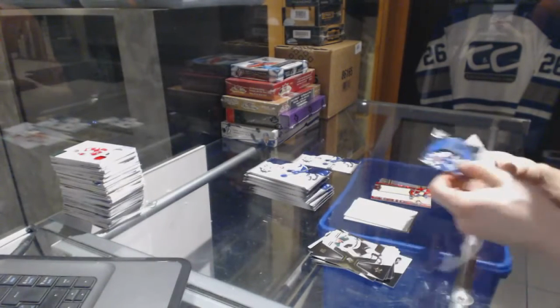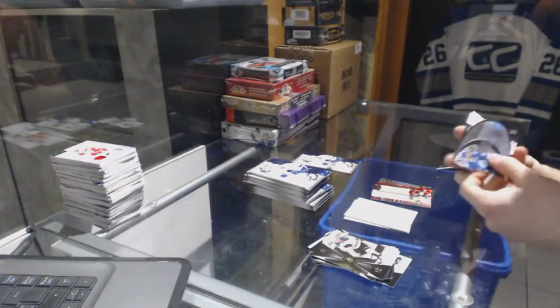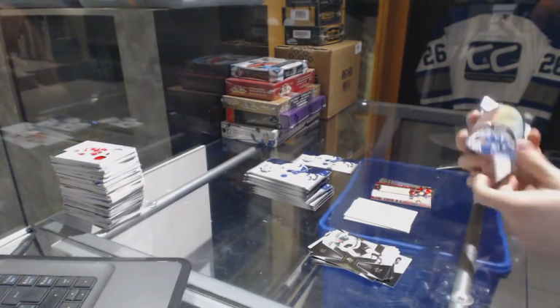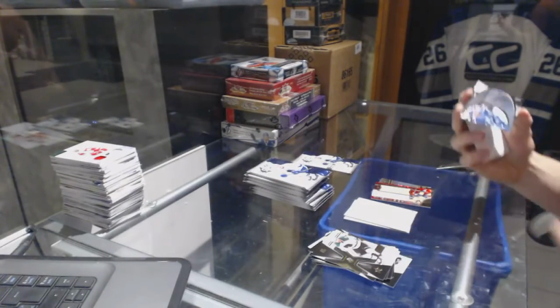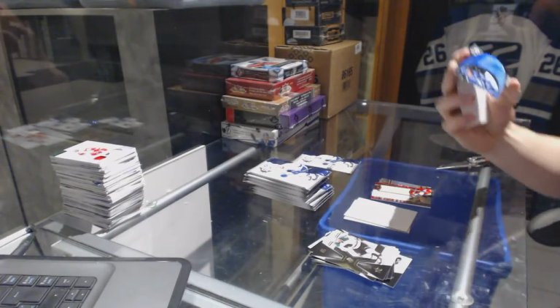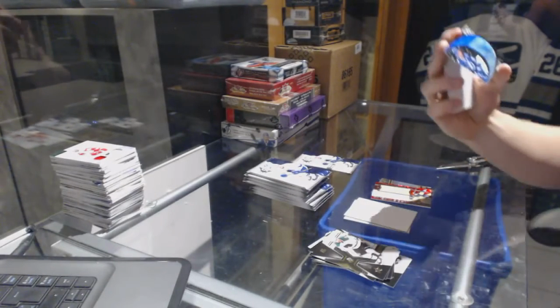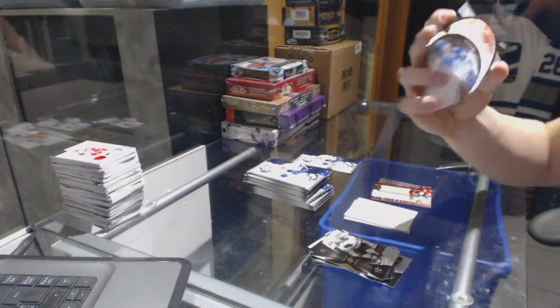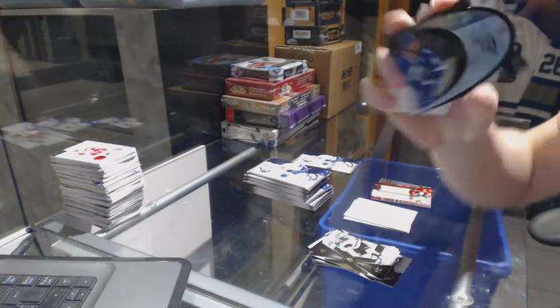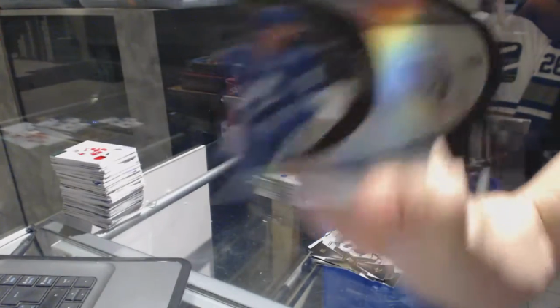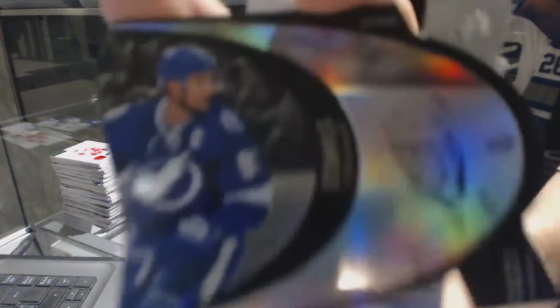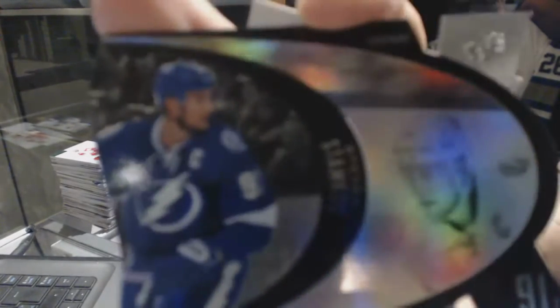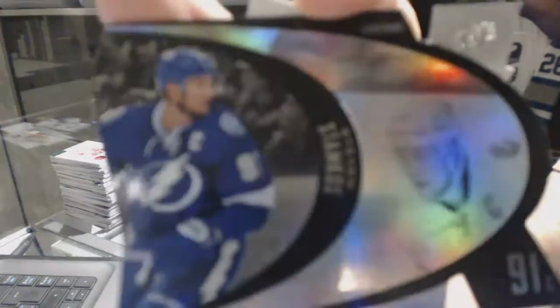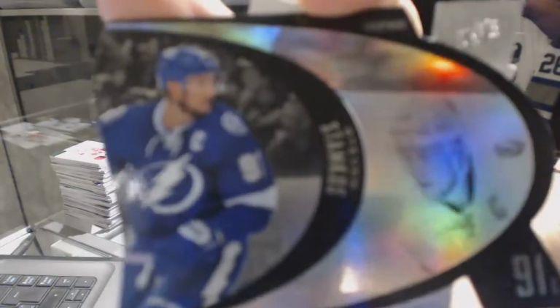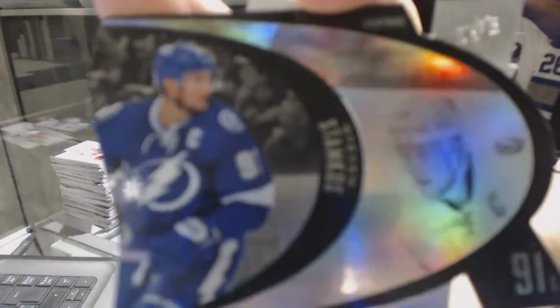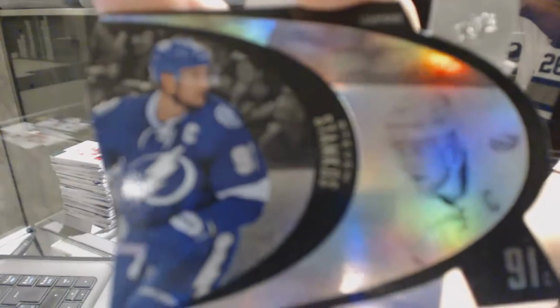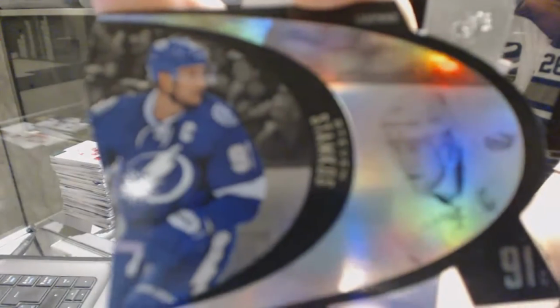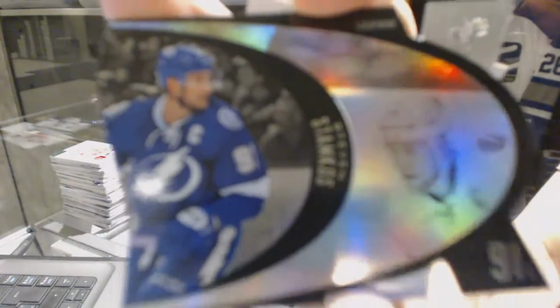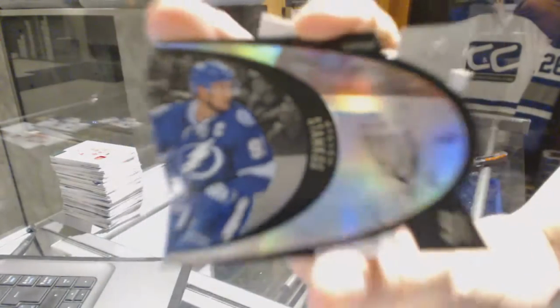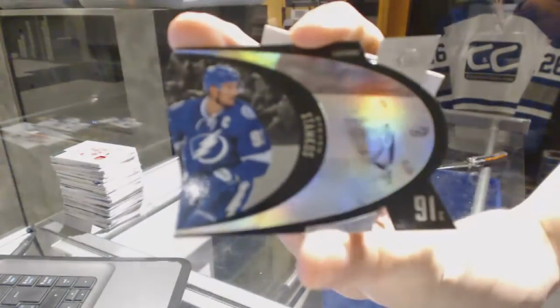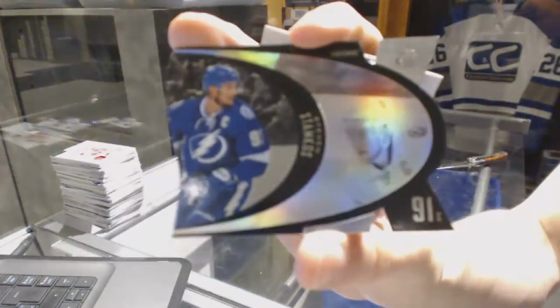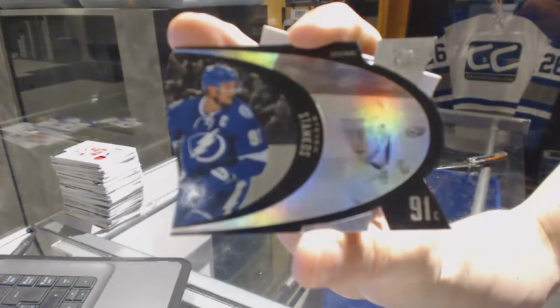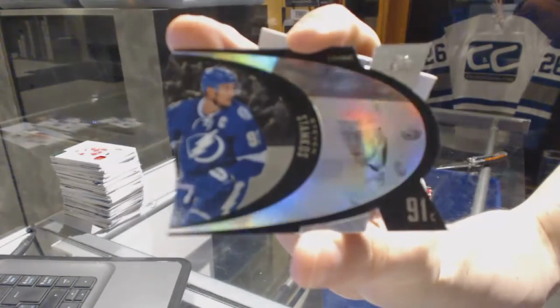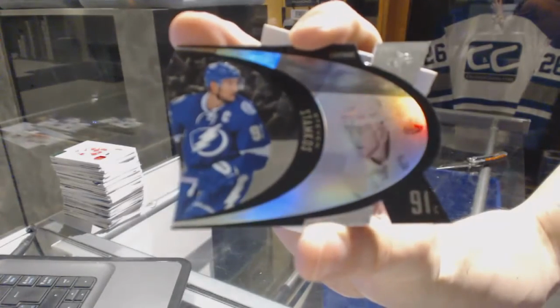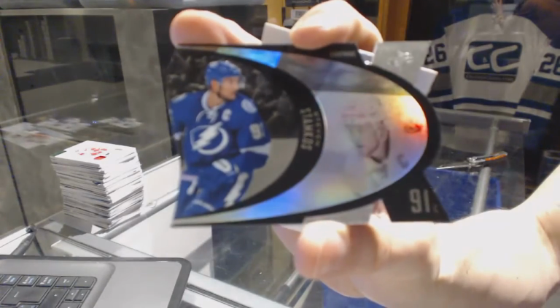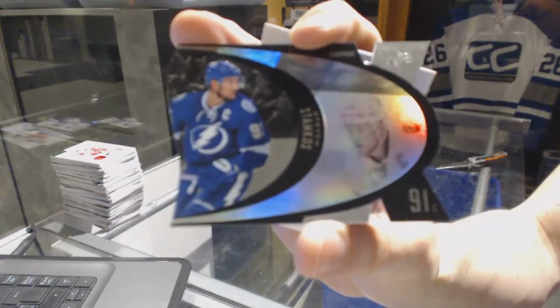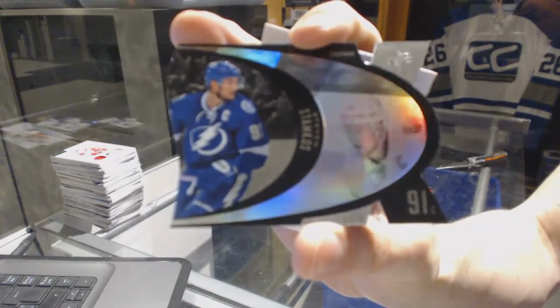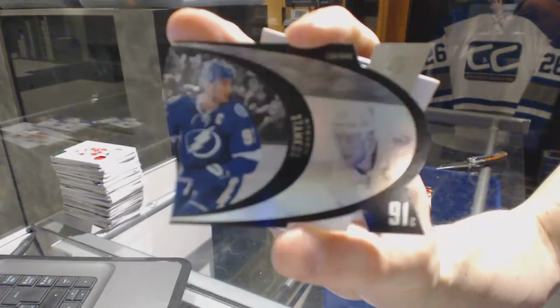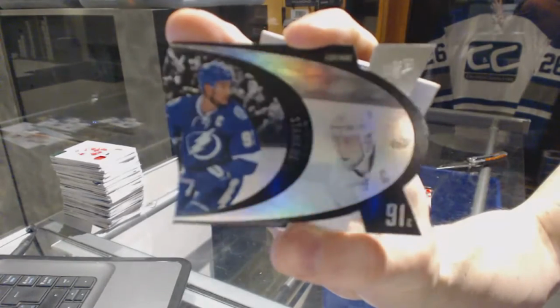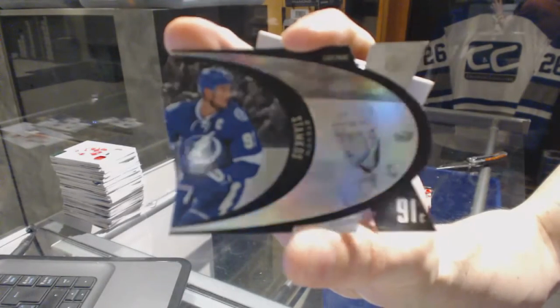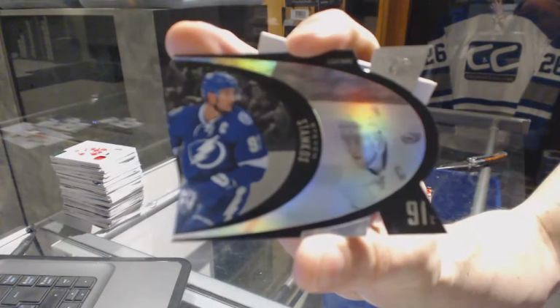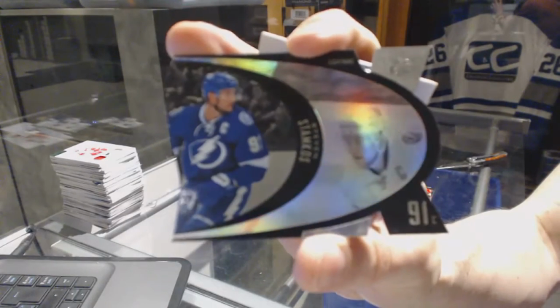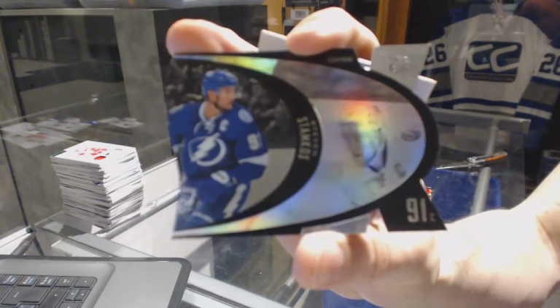We've got a retro die cut for the Tampa Bay Lightning Steven Stamkos.